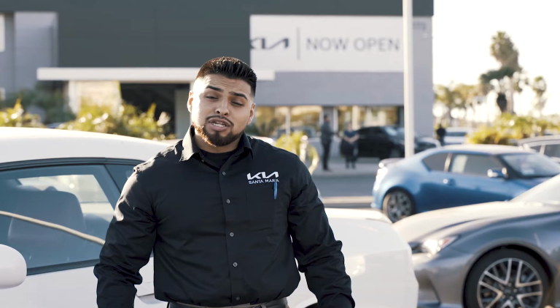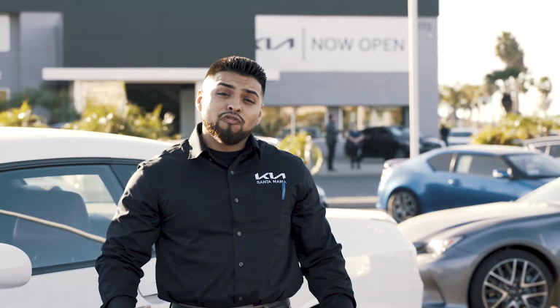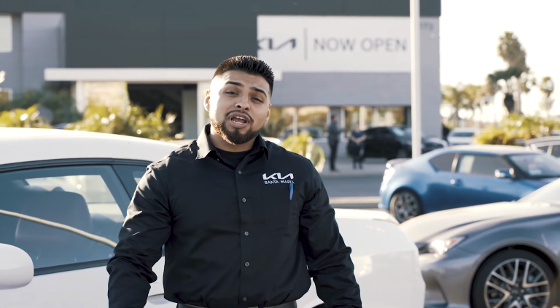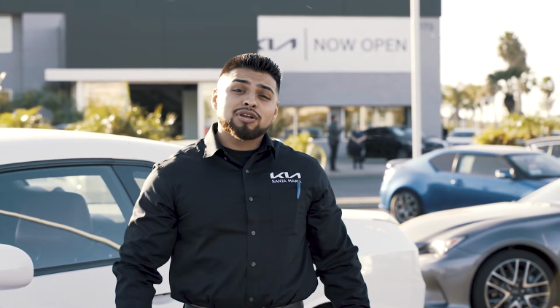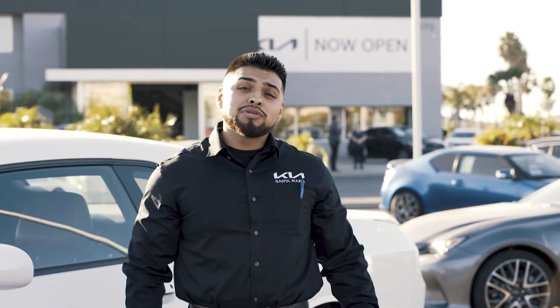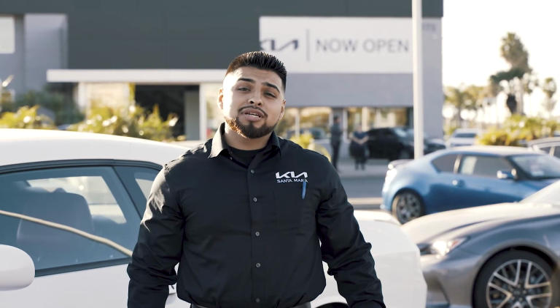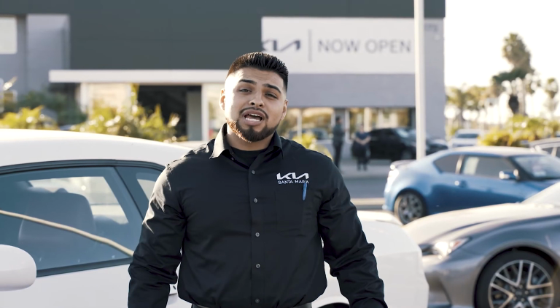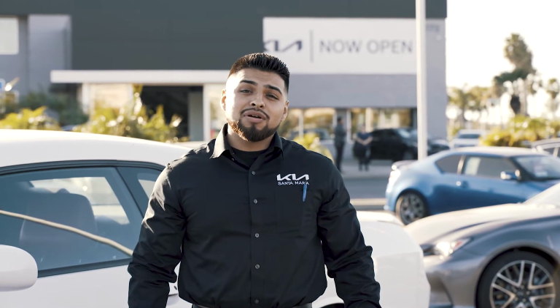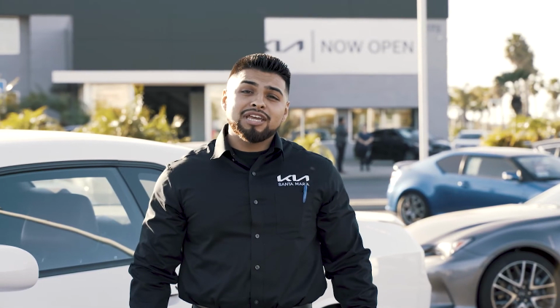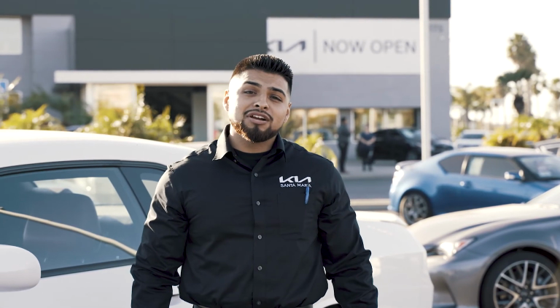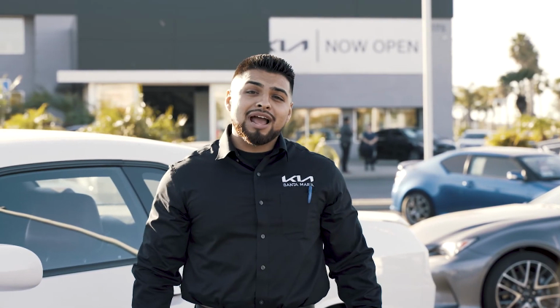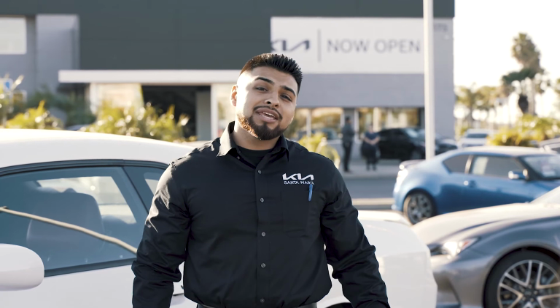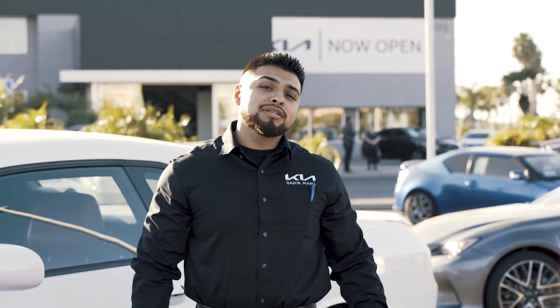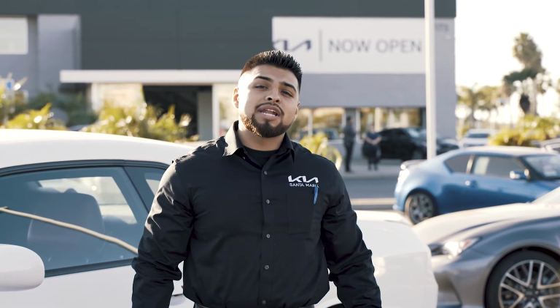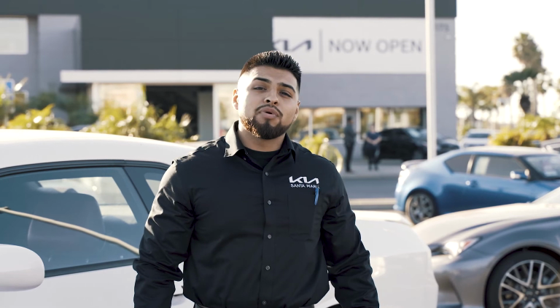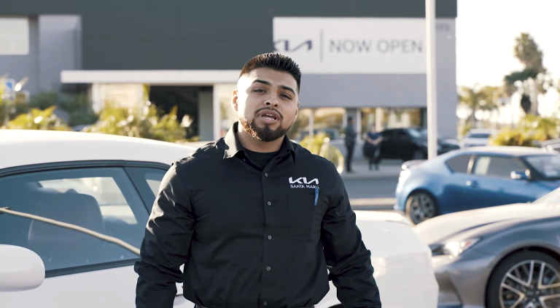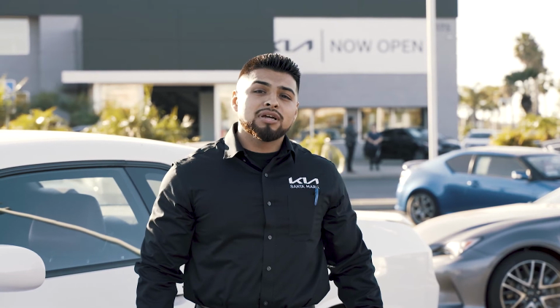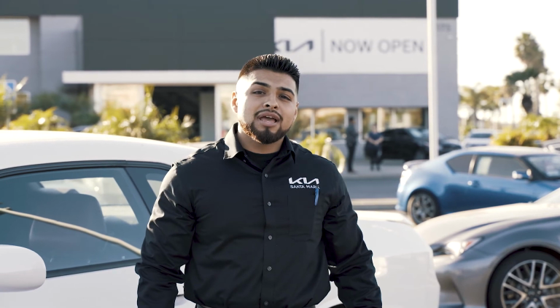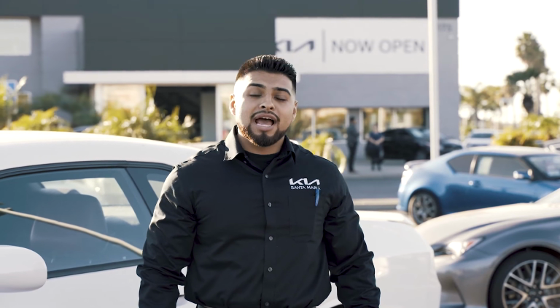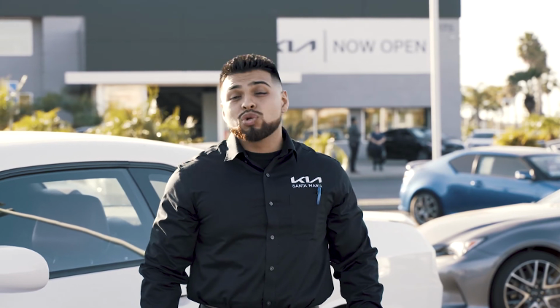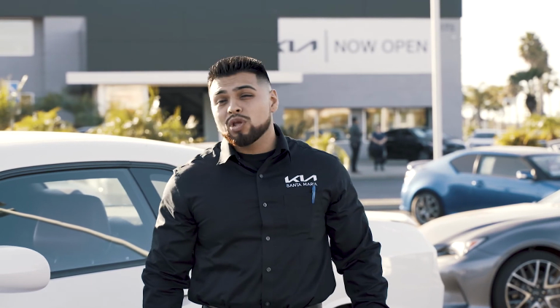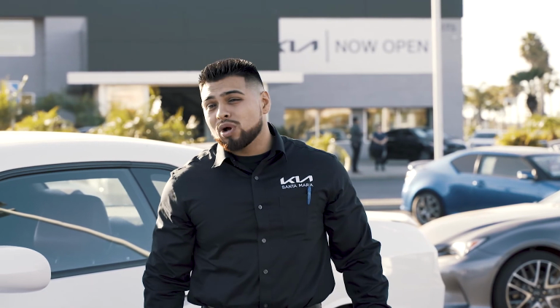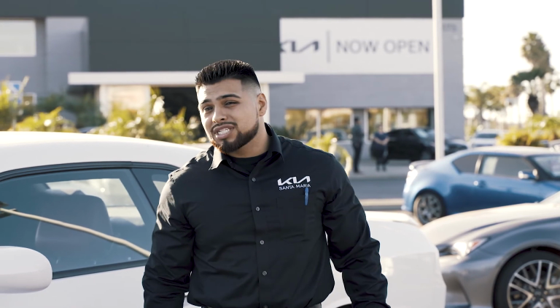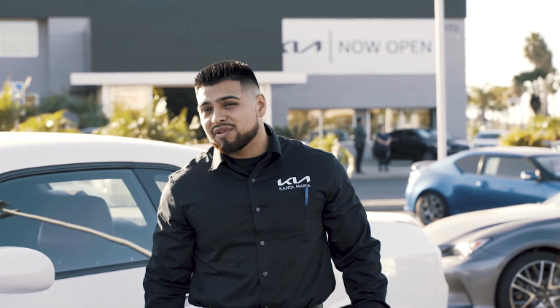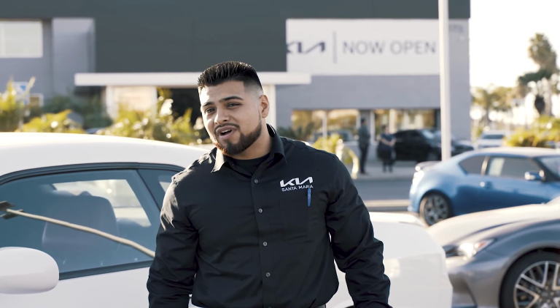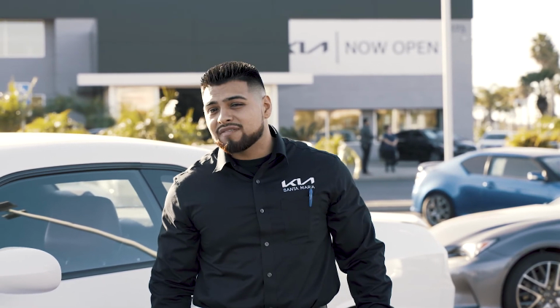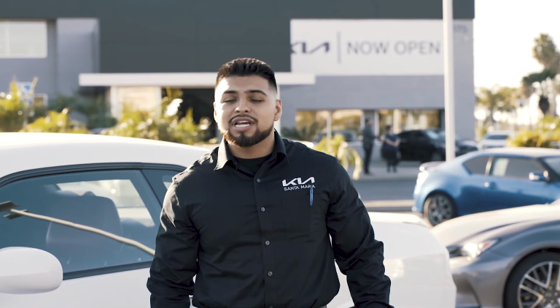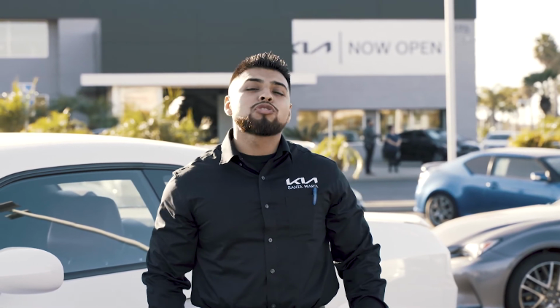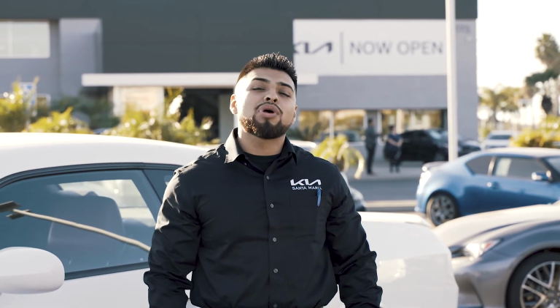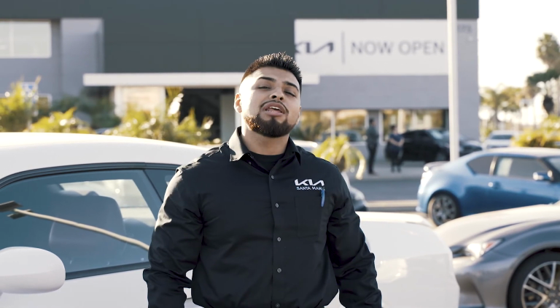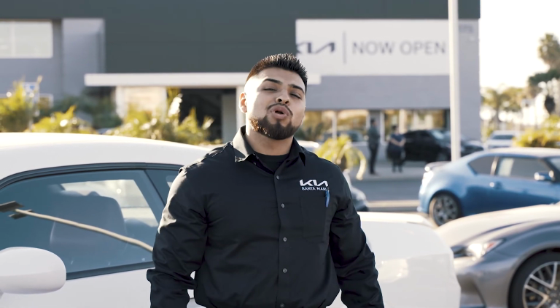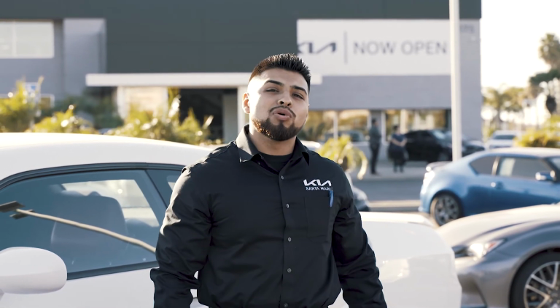And don't forget to come check us out here at Kia Santa Maria at 2175 South Bradley Road.